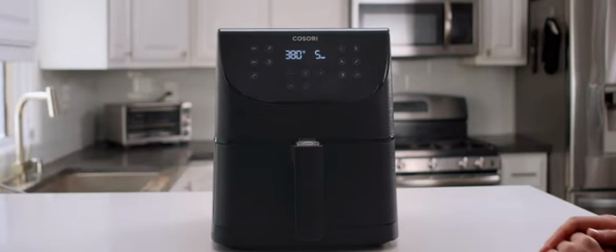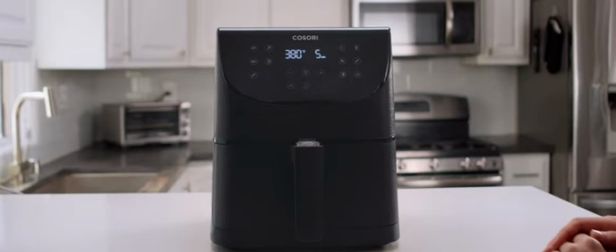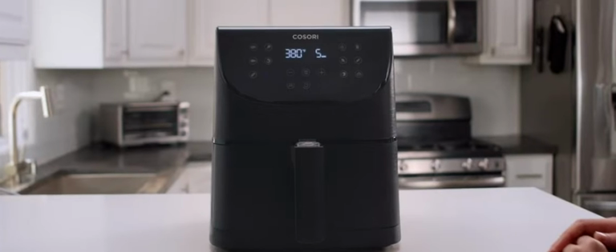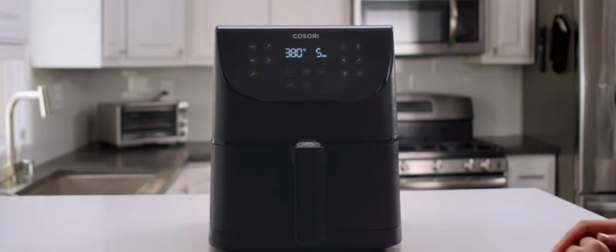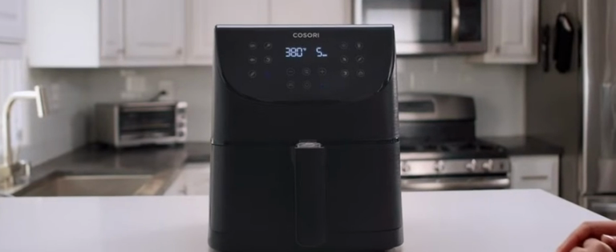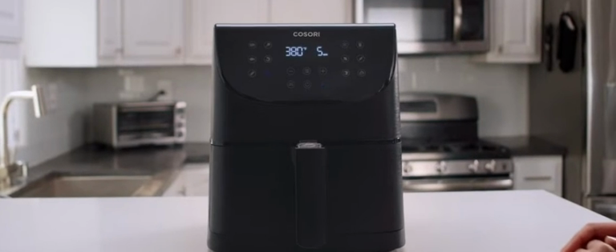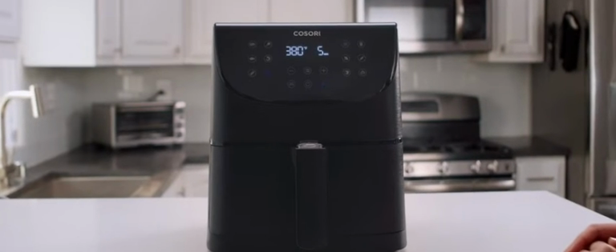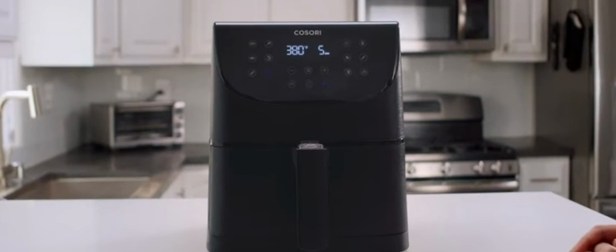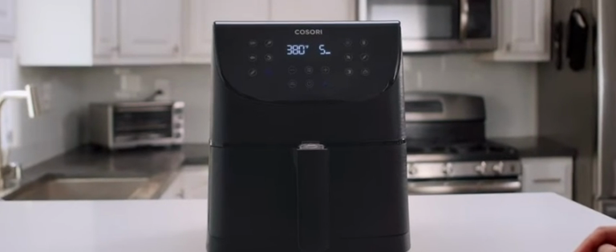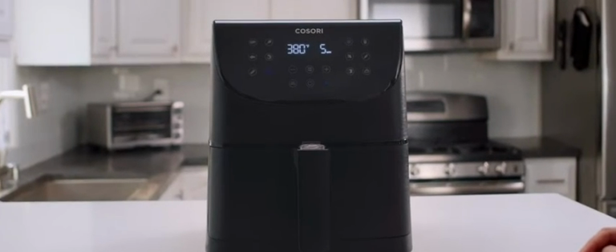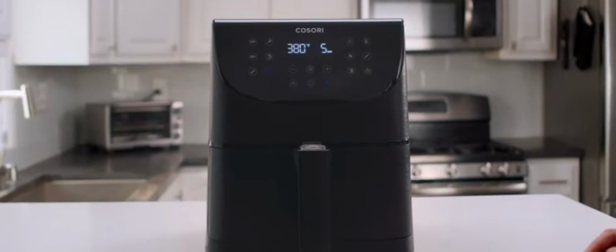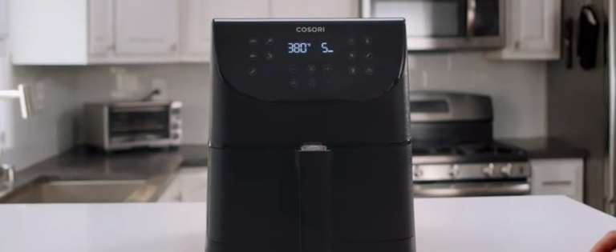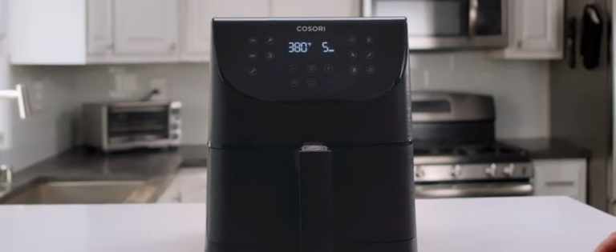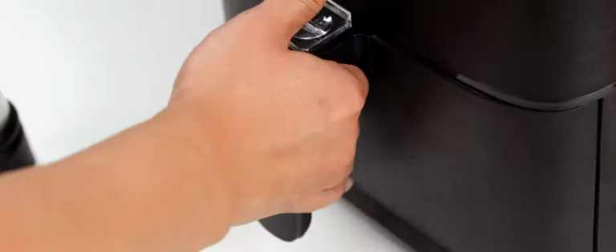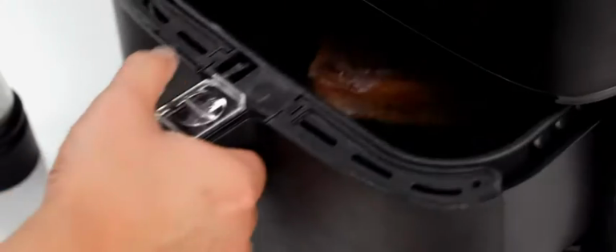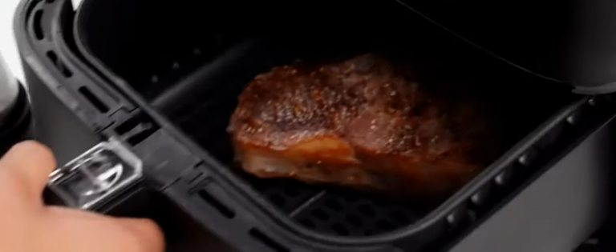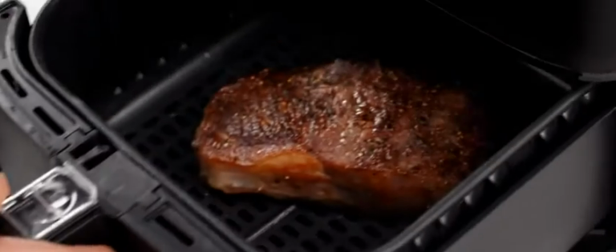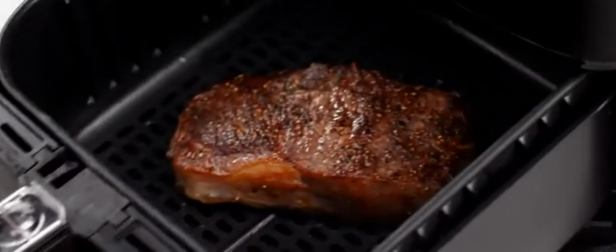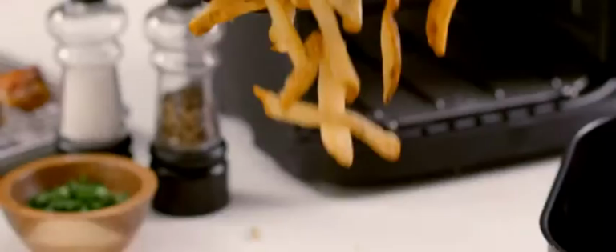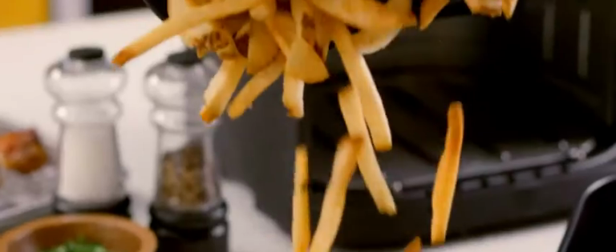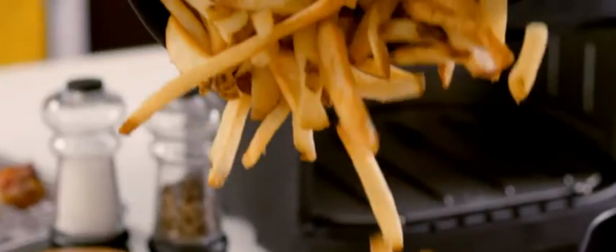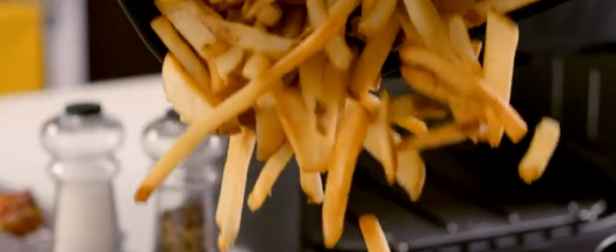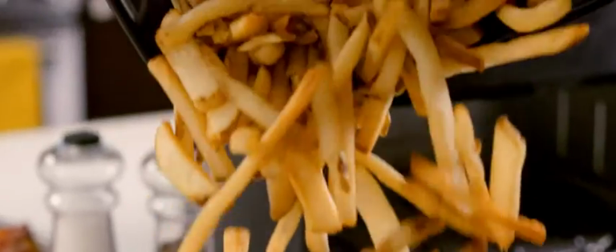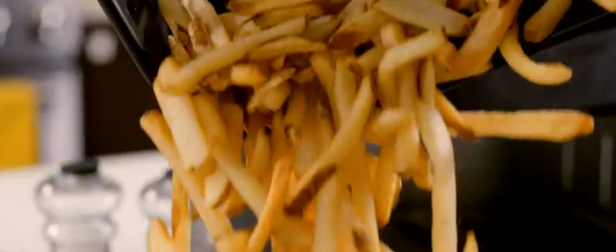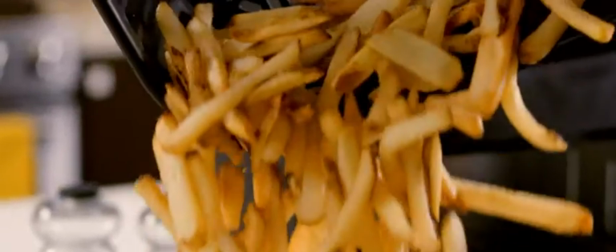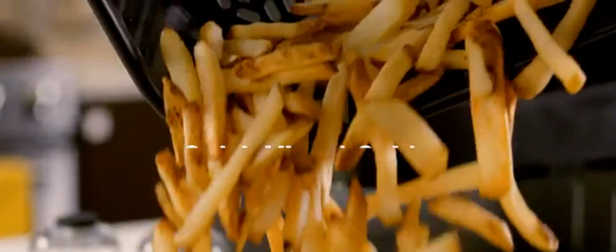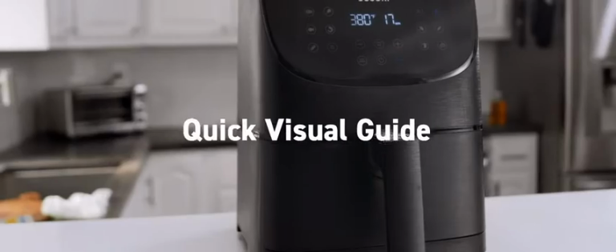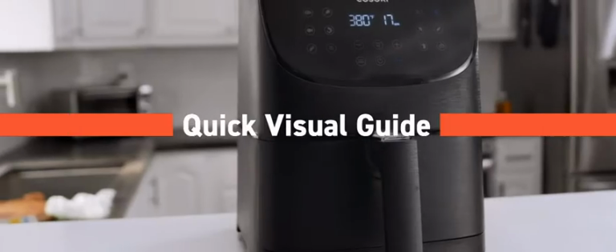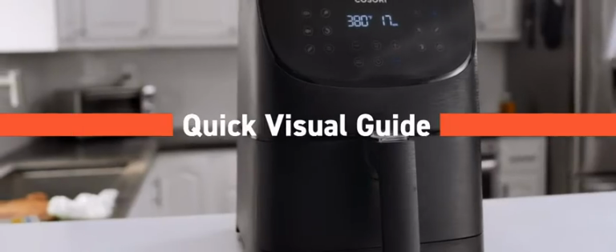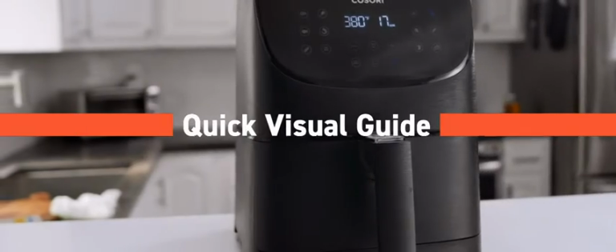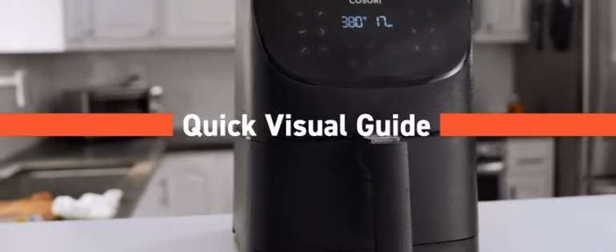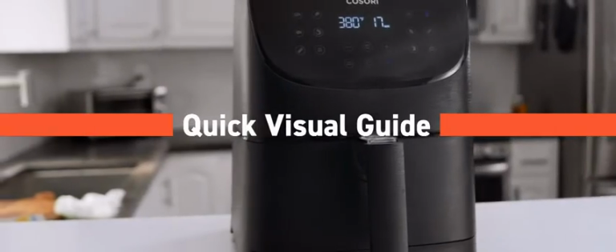Whether you picked up a Kasori air fryer to make perfect steak or healthier fries, here's a brief visual guide.